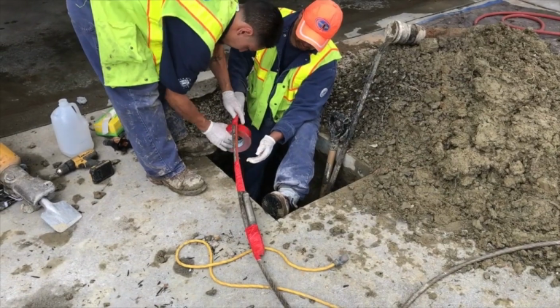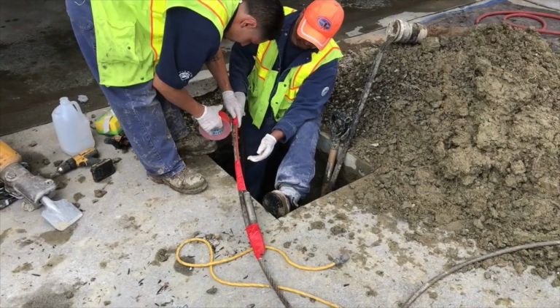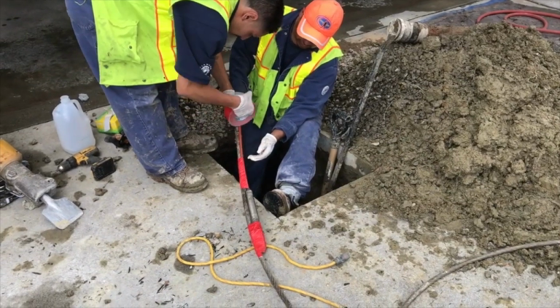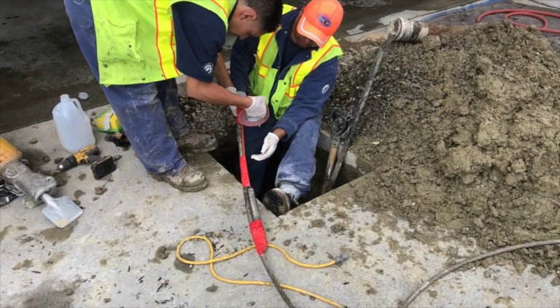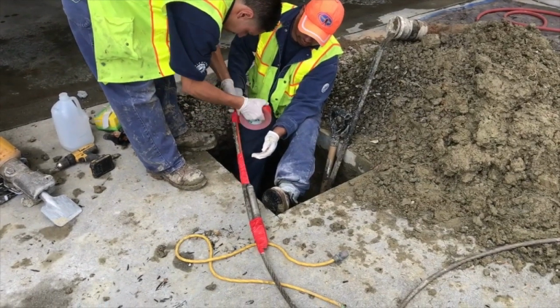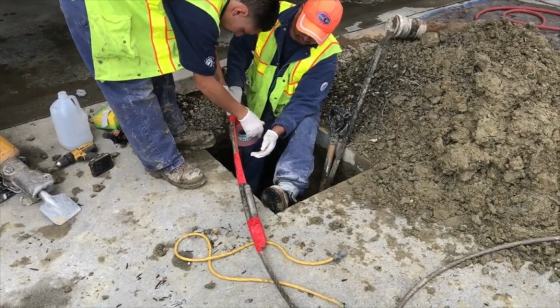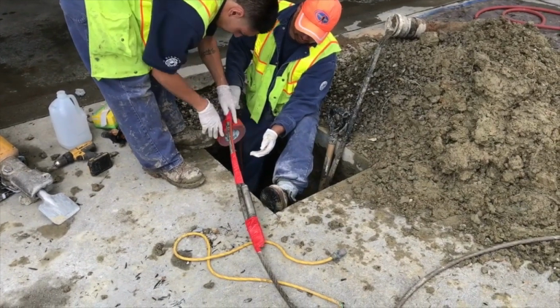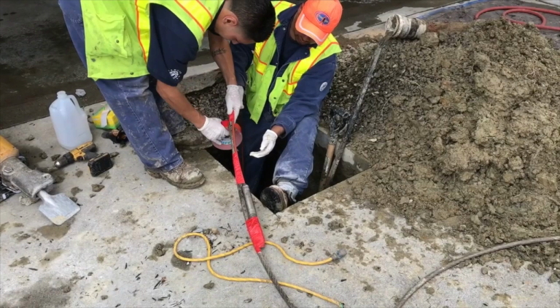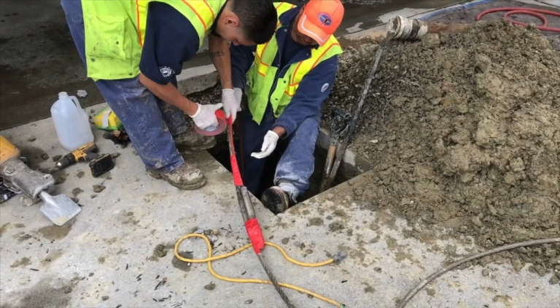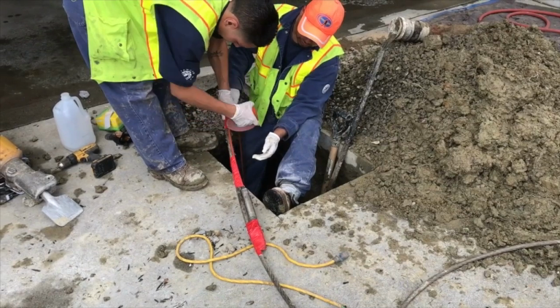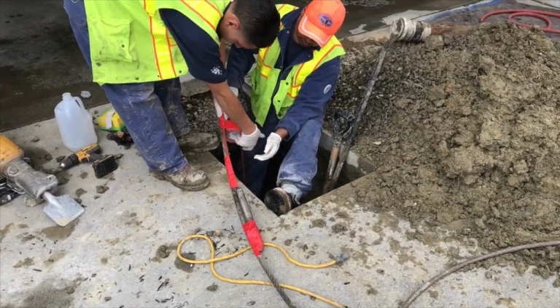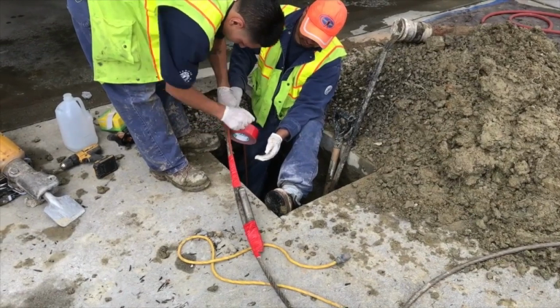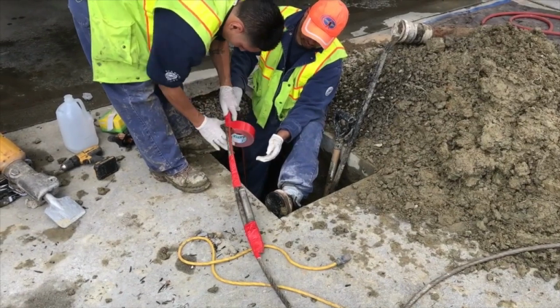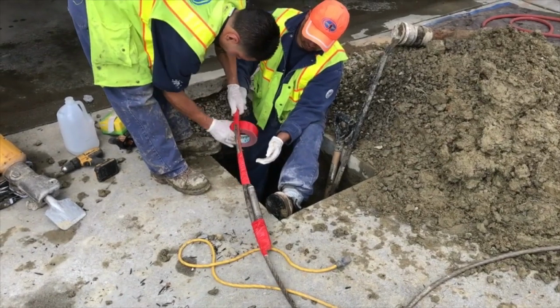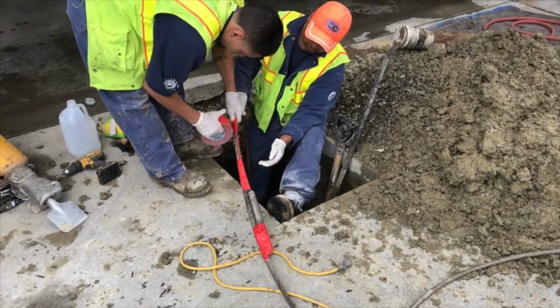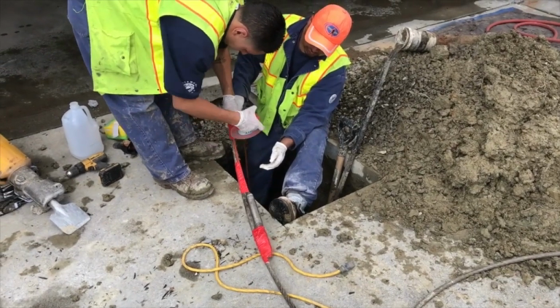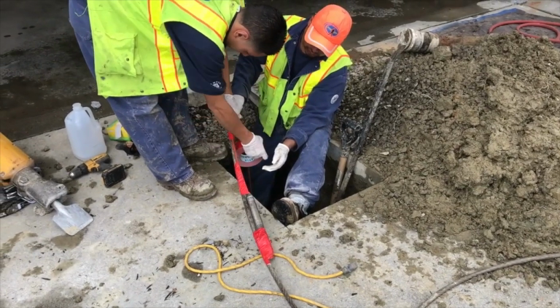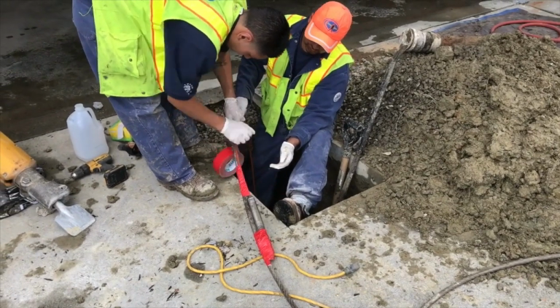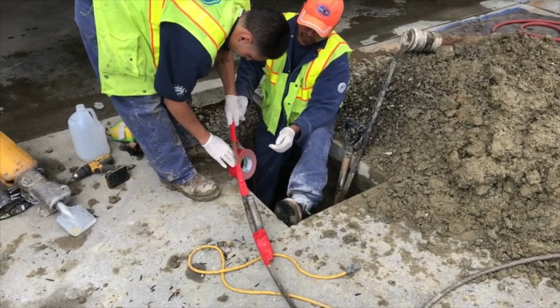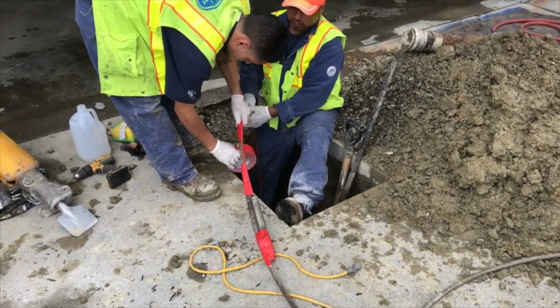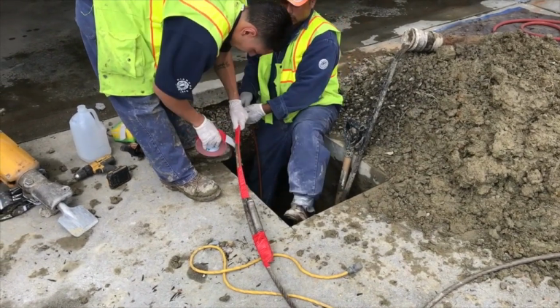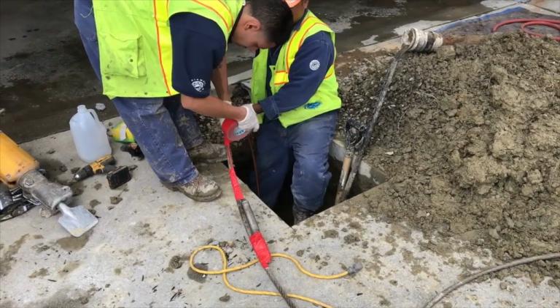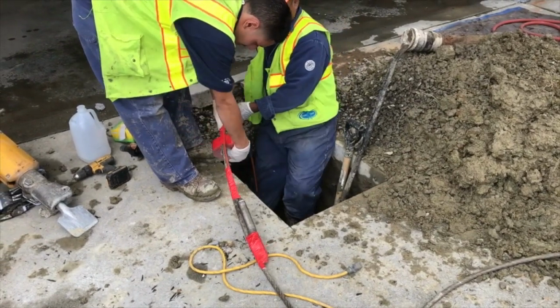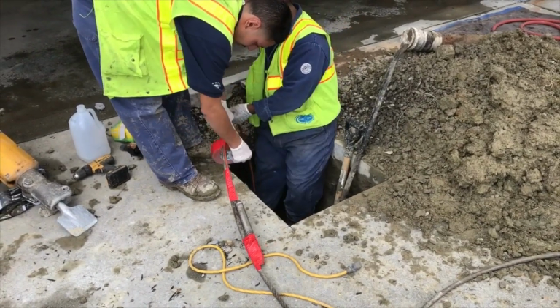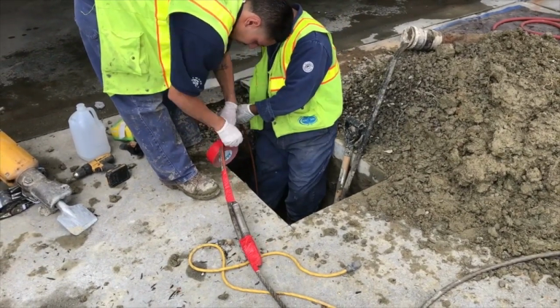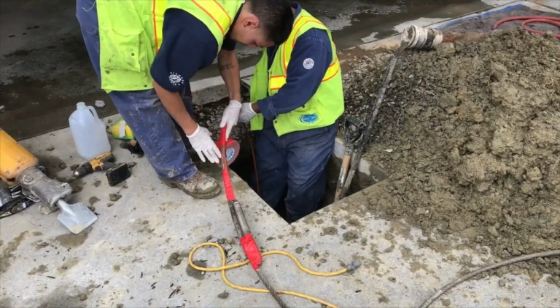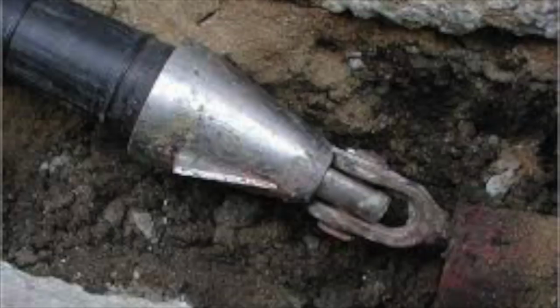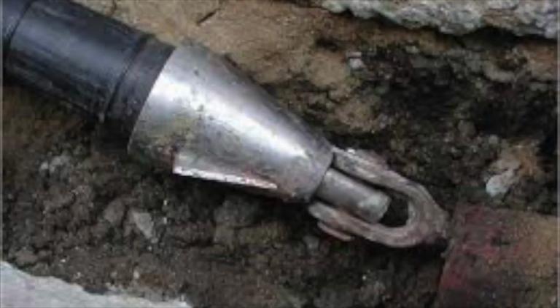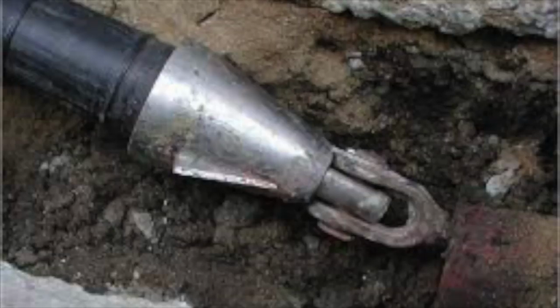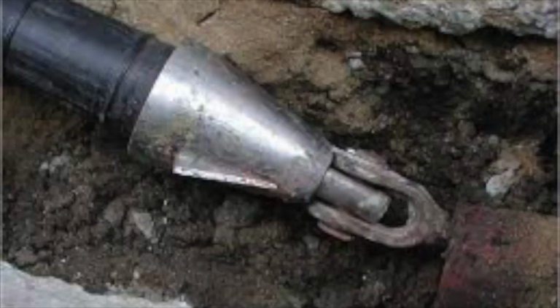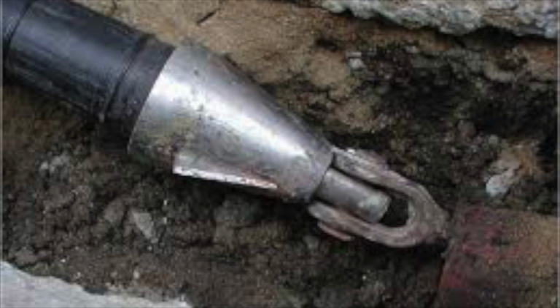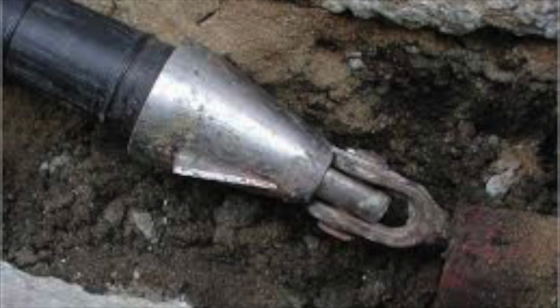Next, they feed a heavy-duty metal cable through the line and attach this metal cable to a device called the bursting head.